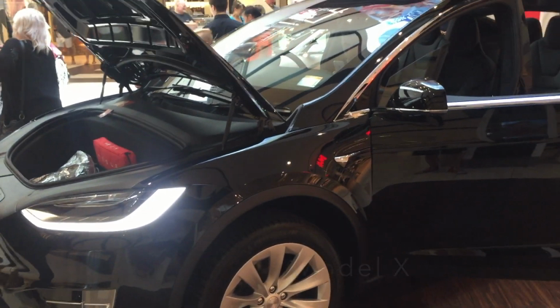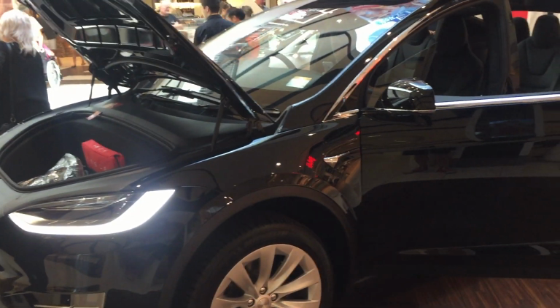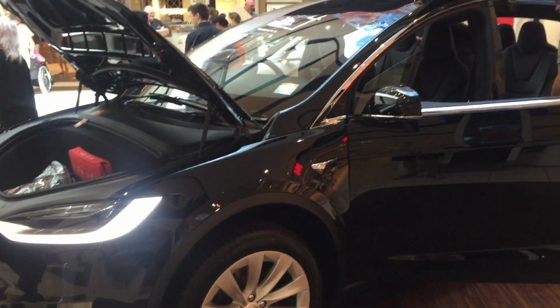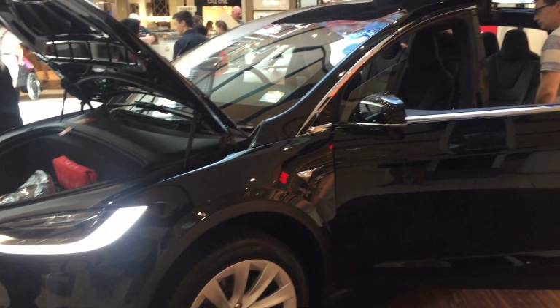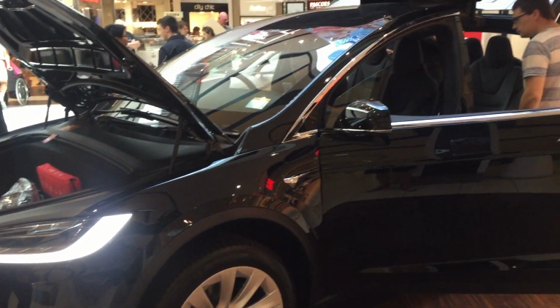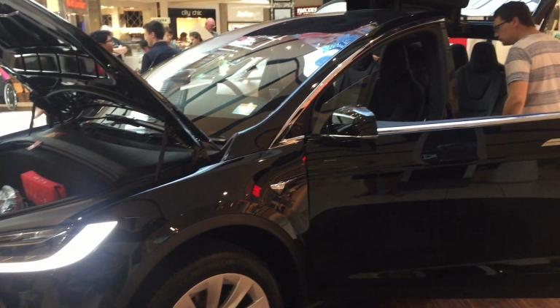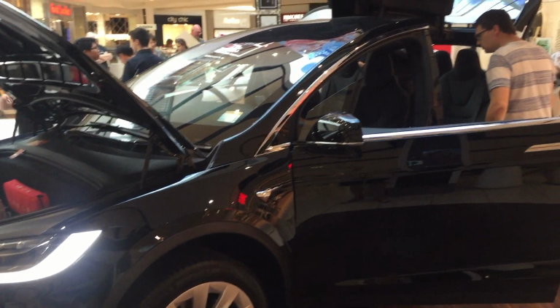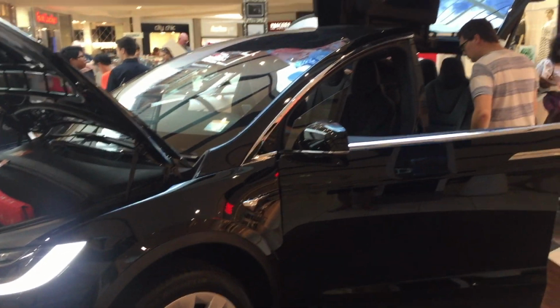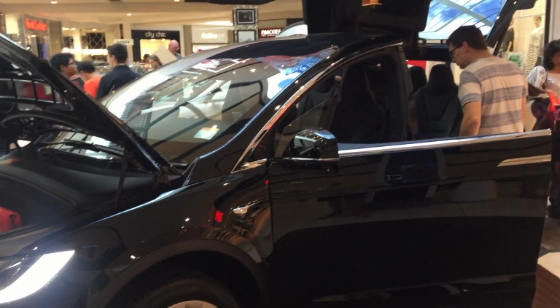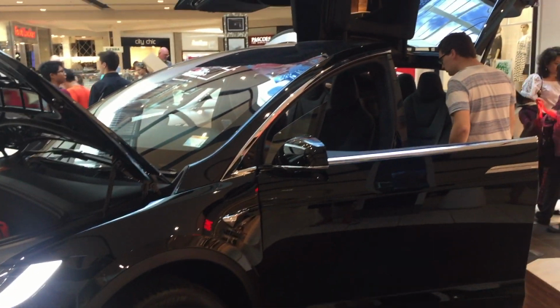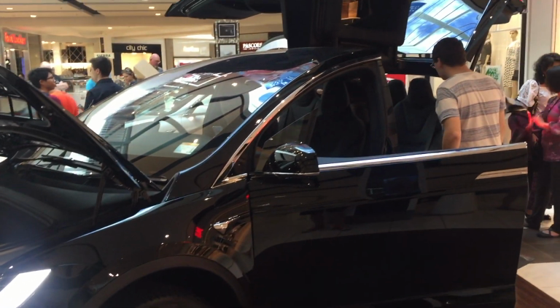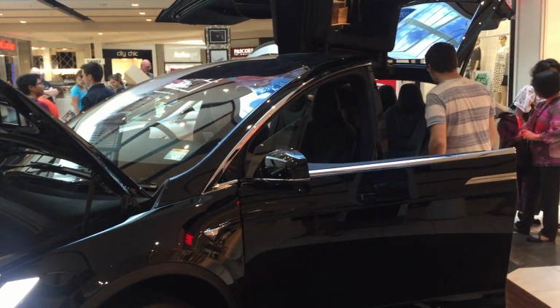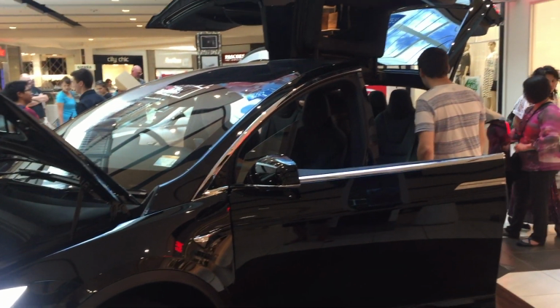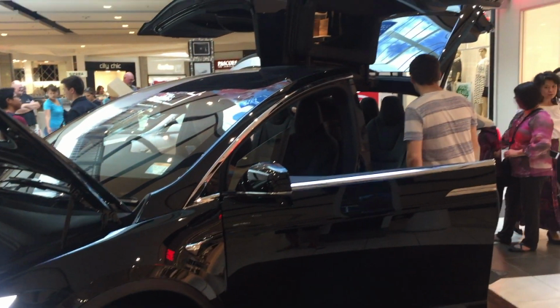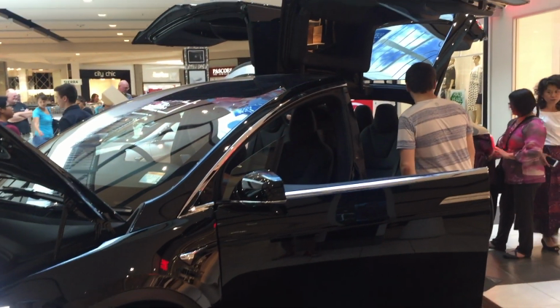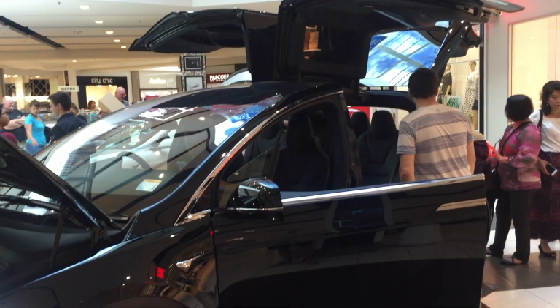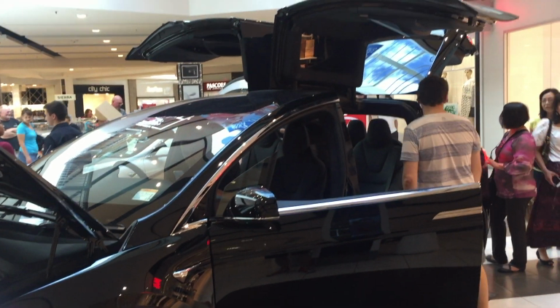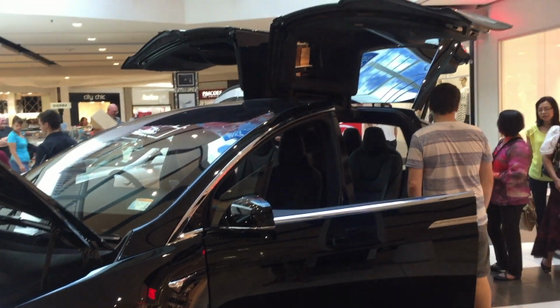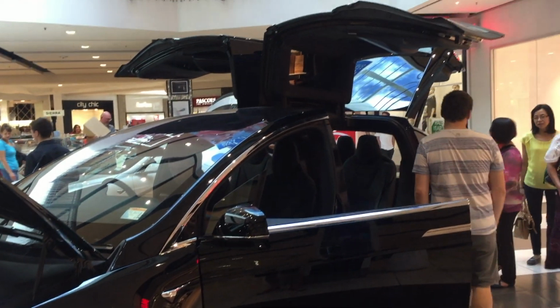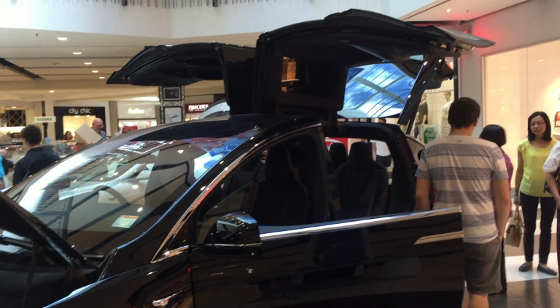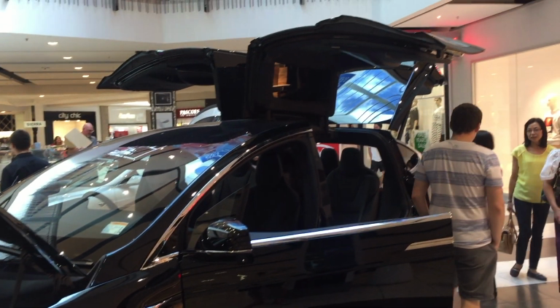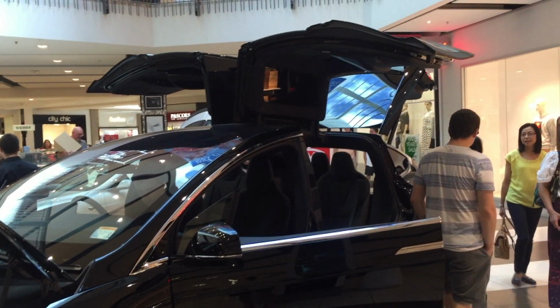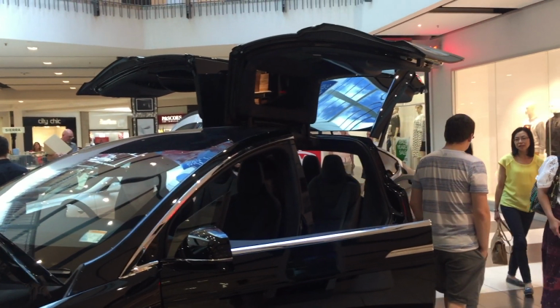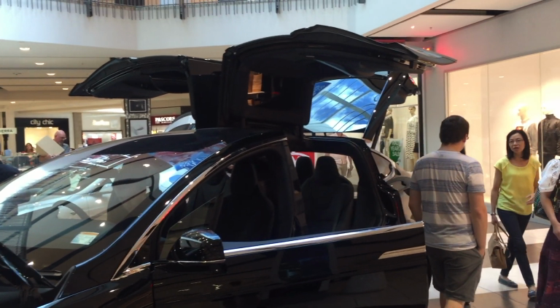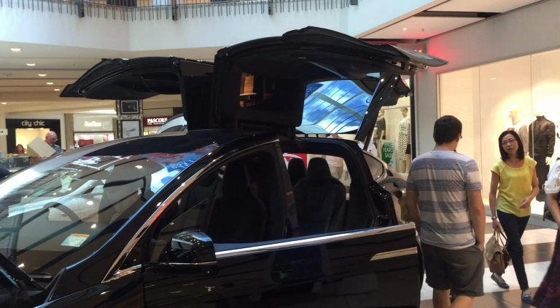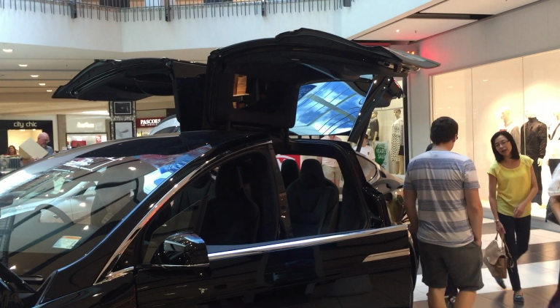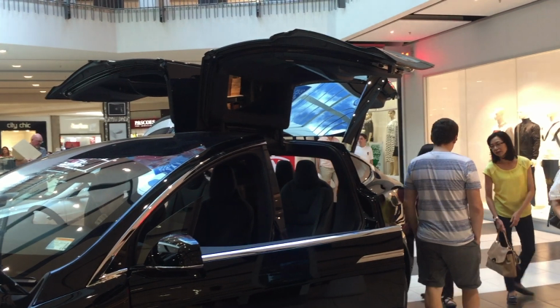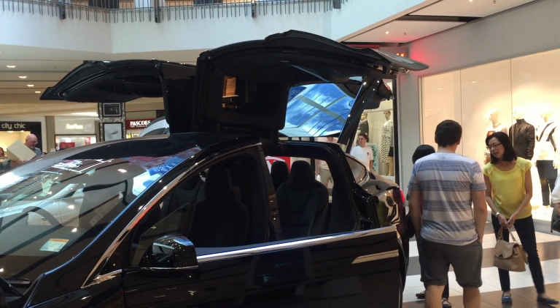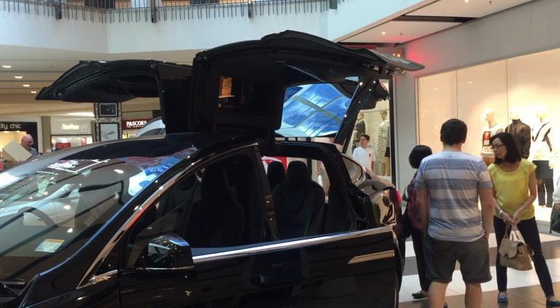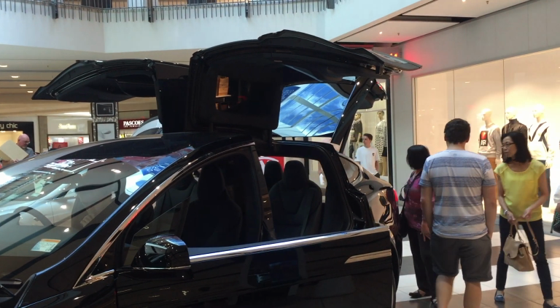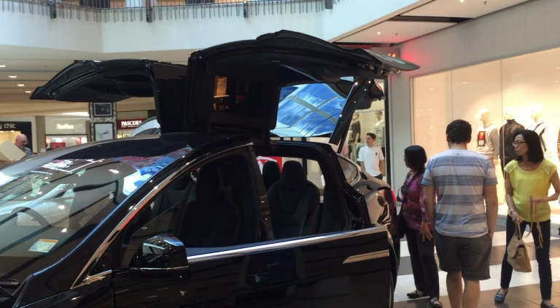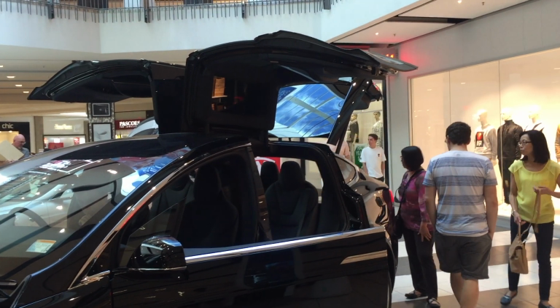This is the Model X, with its famous doors at the back.